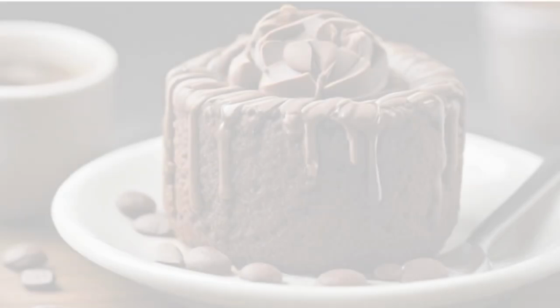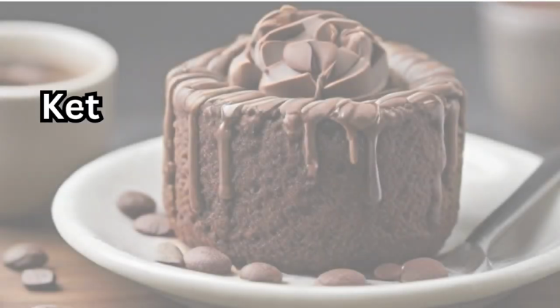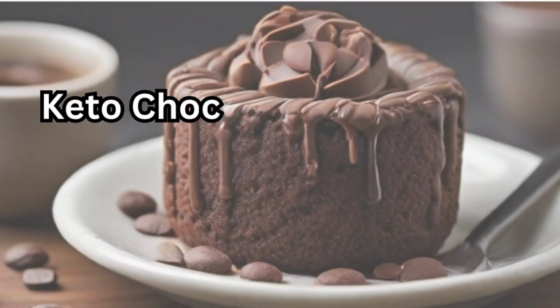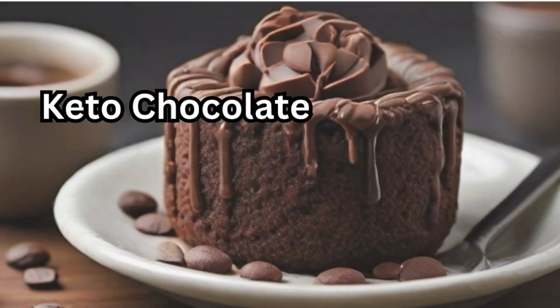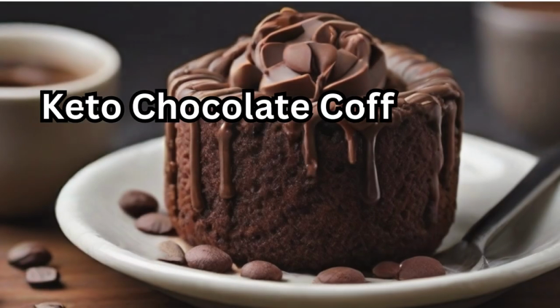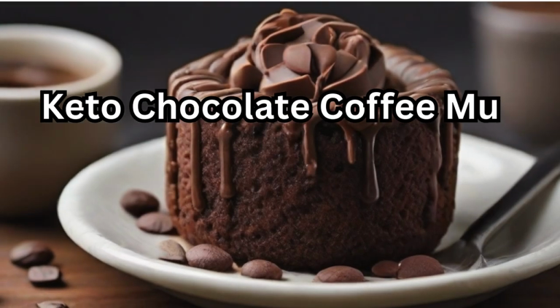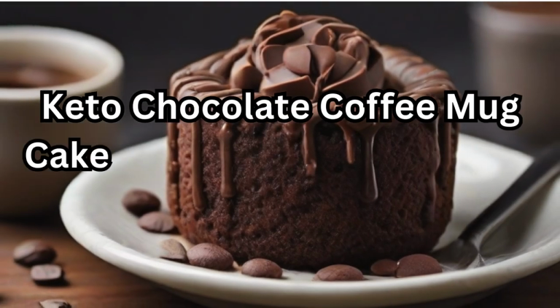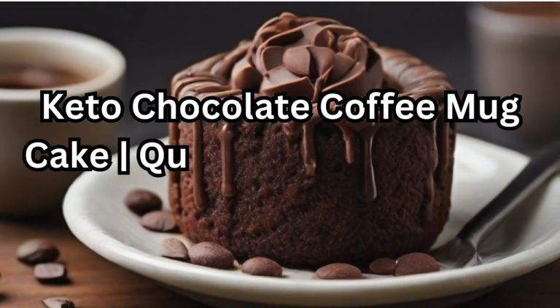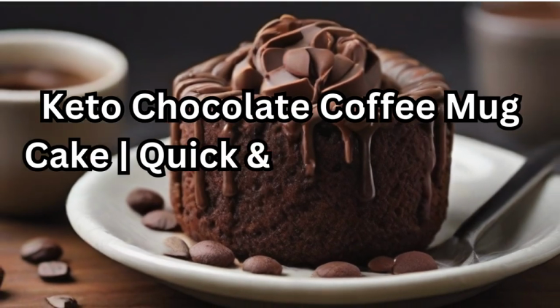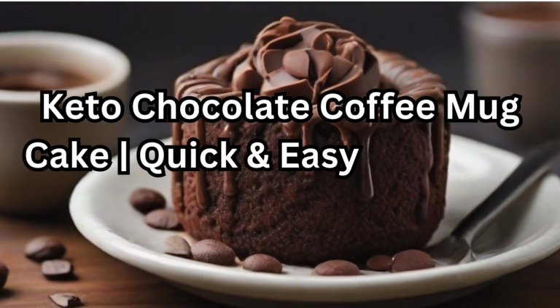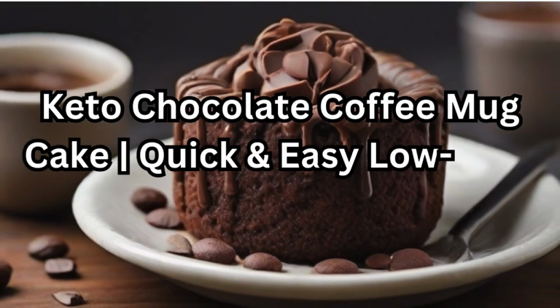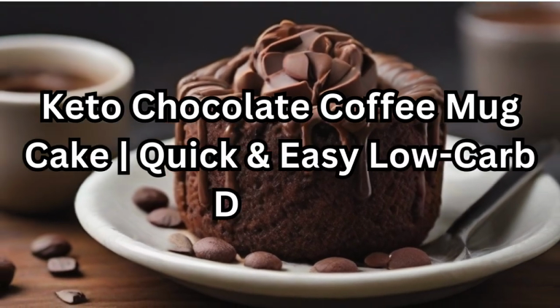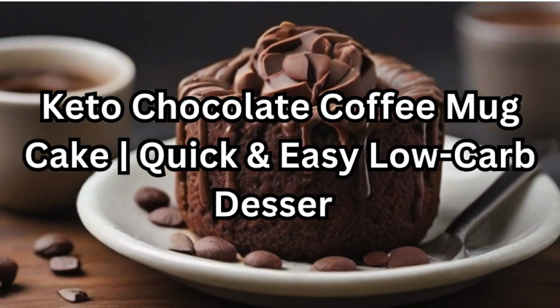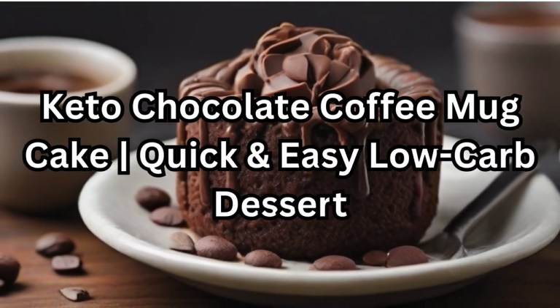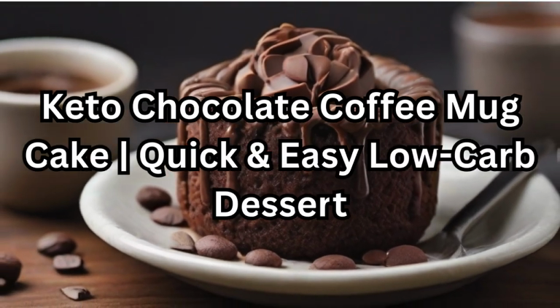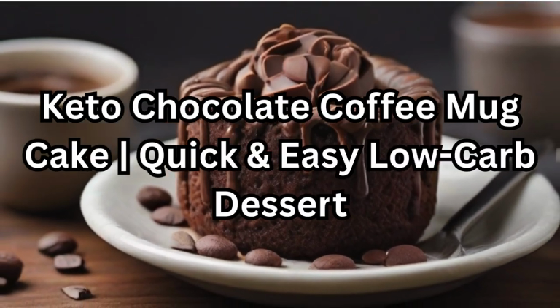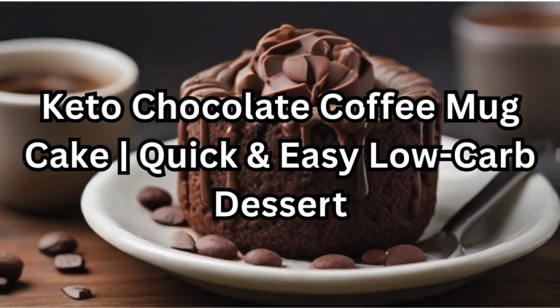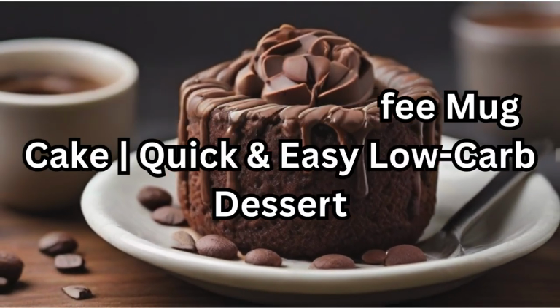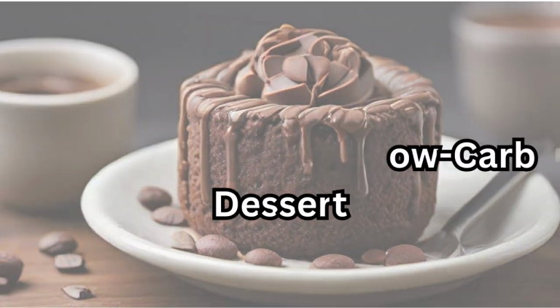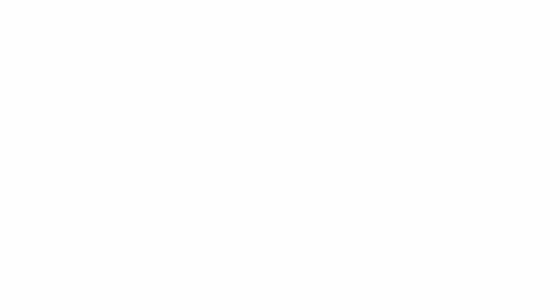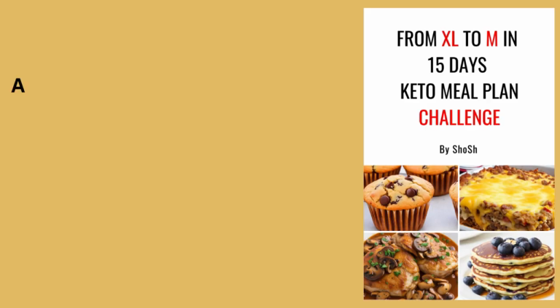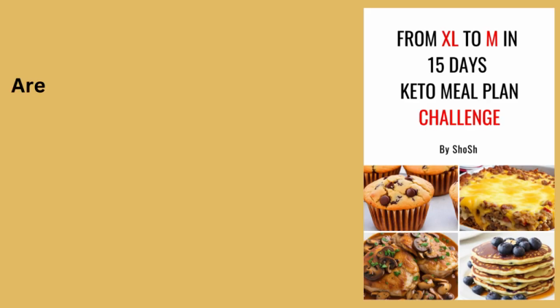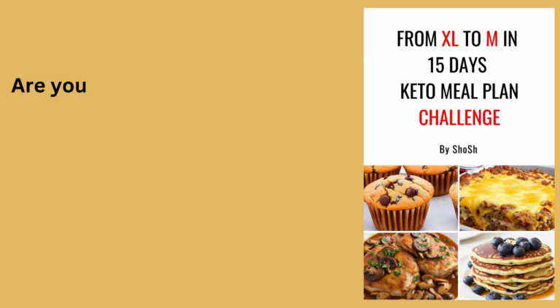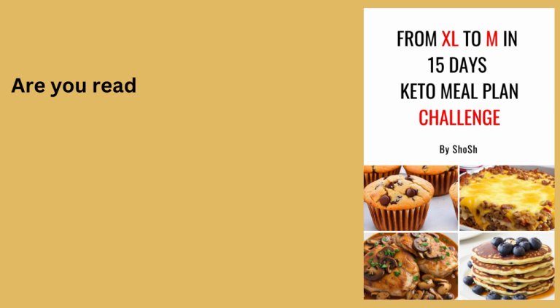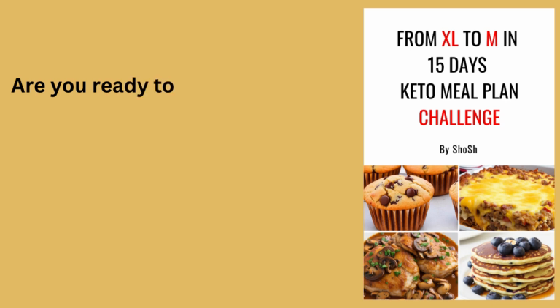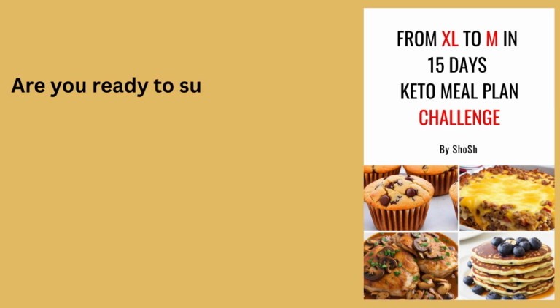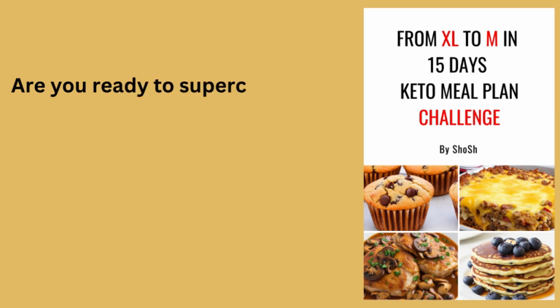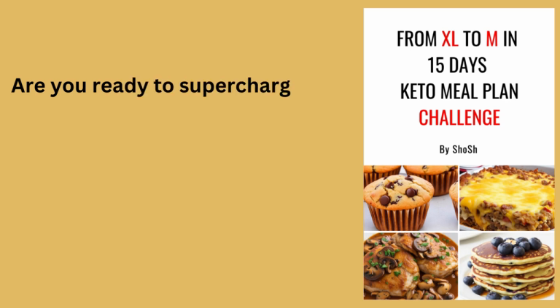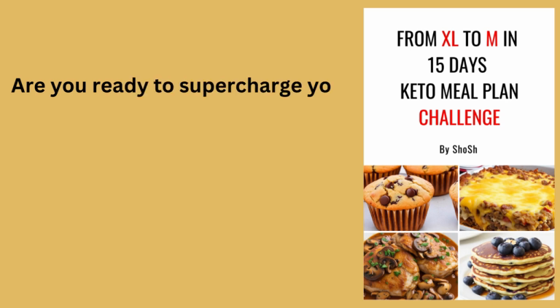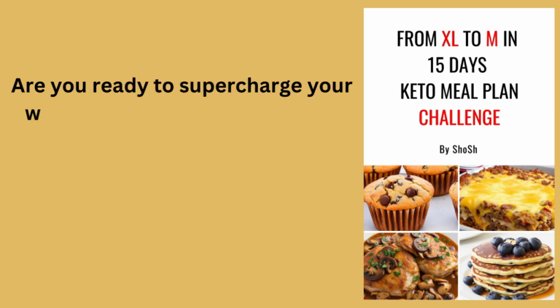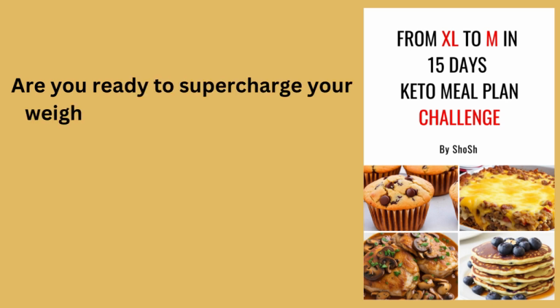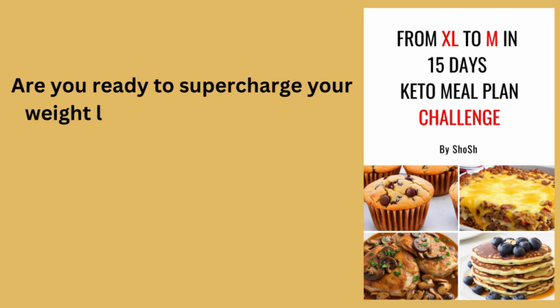Keto chocolate coffee mug cake — a quick and easy low-carb dessert.